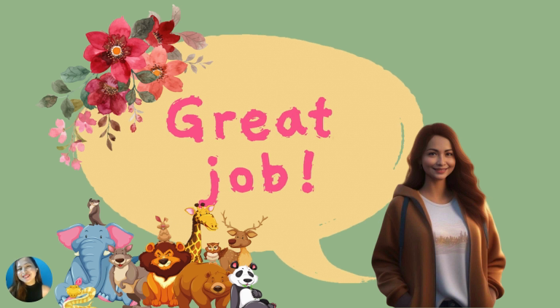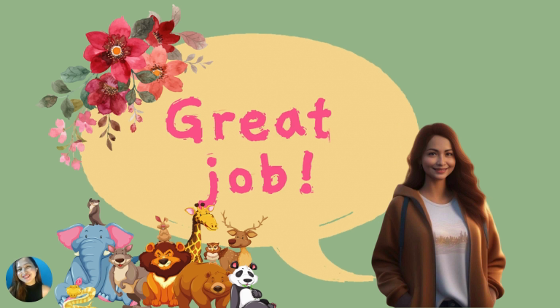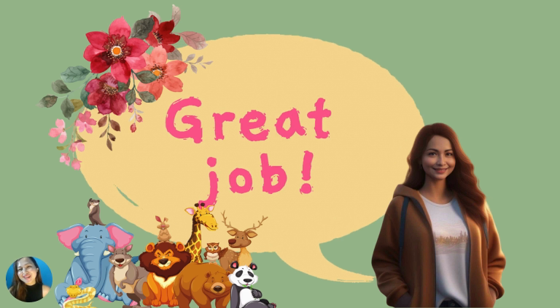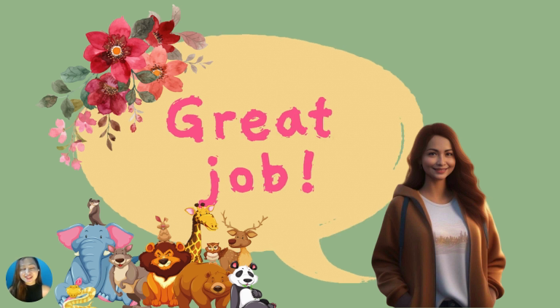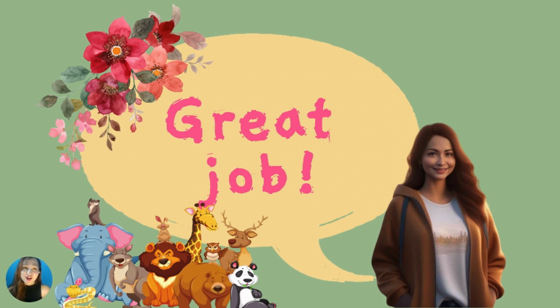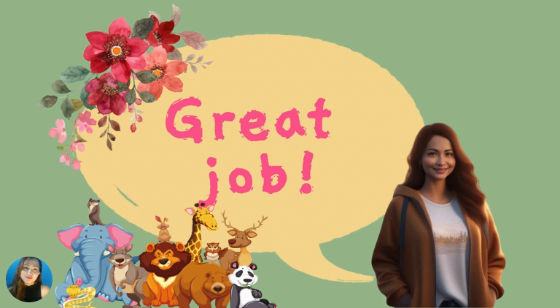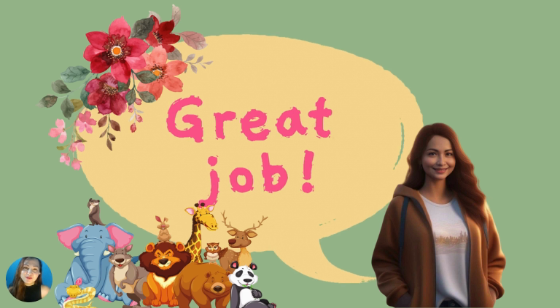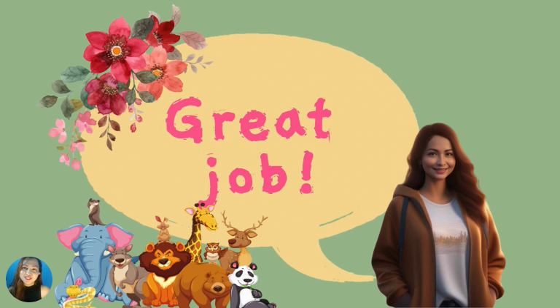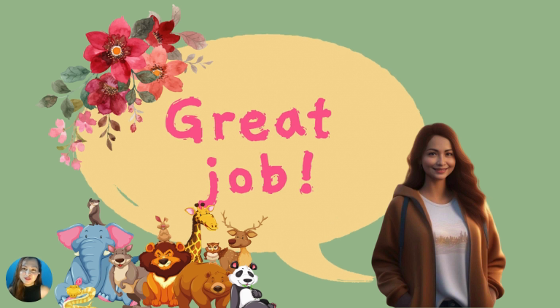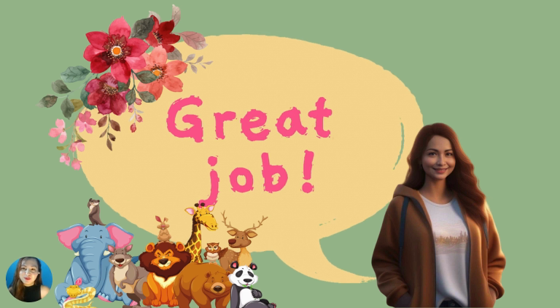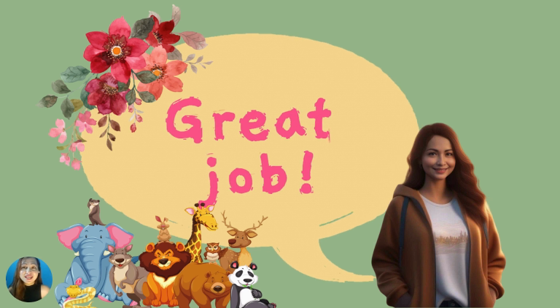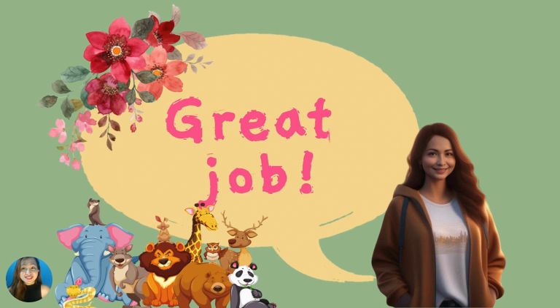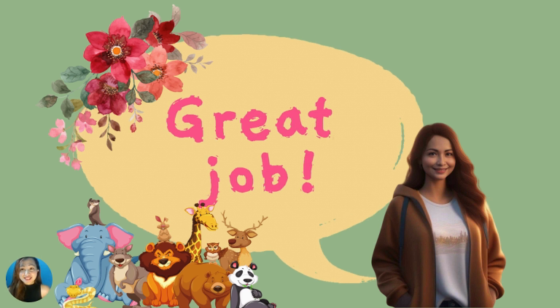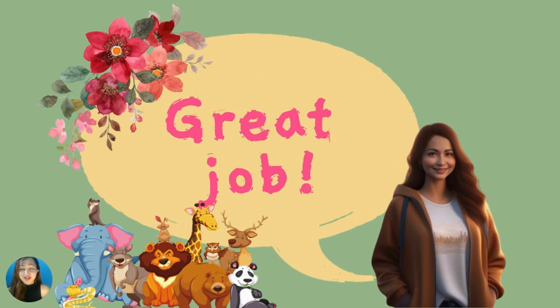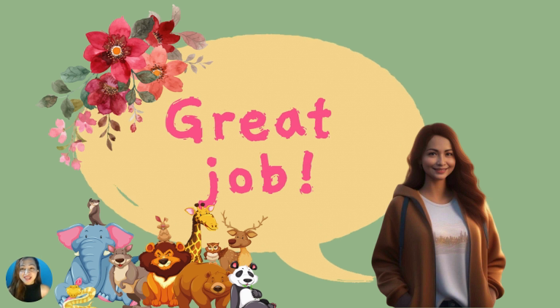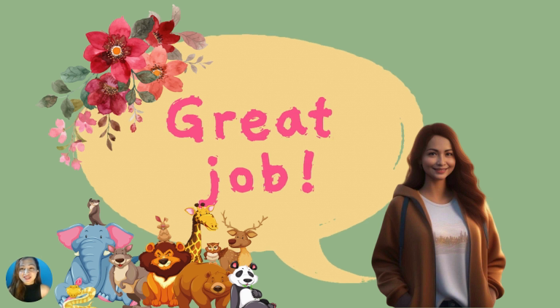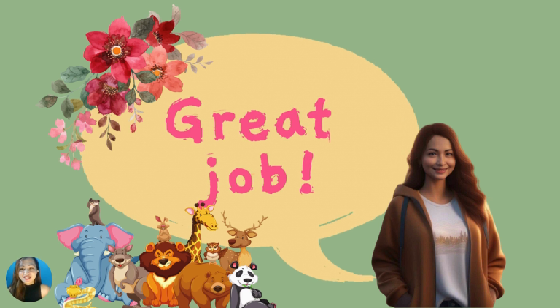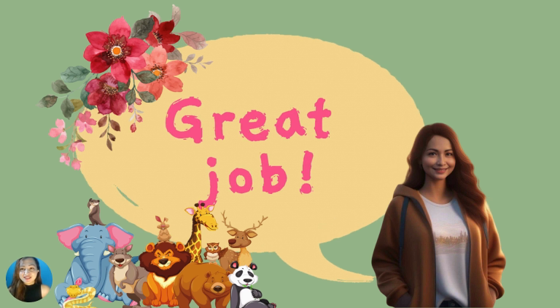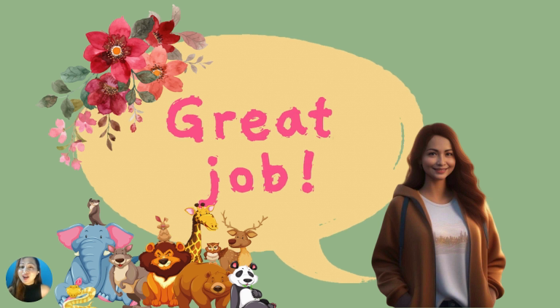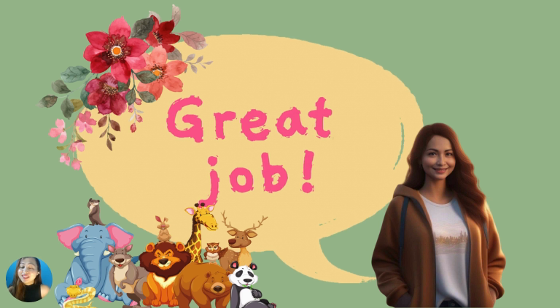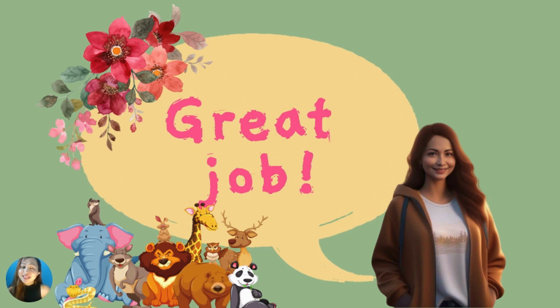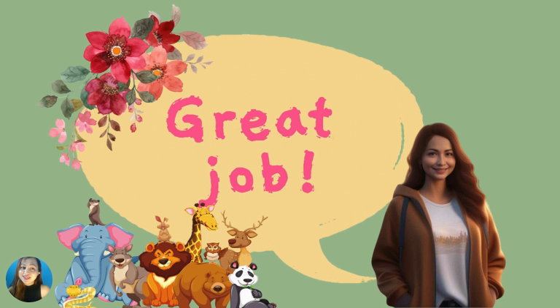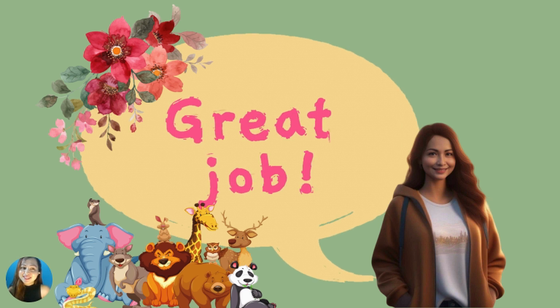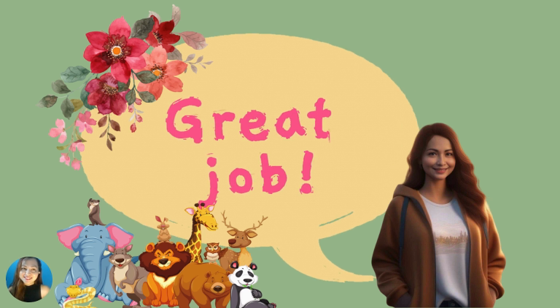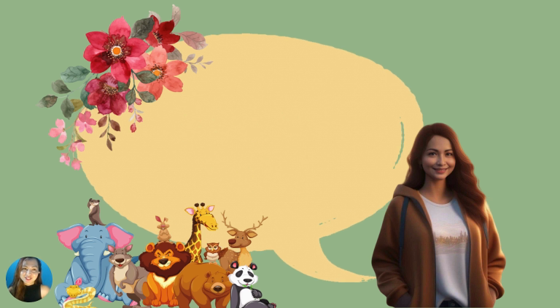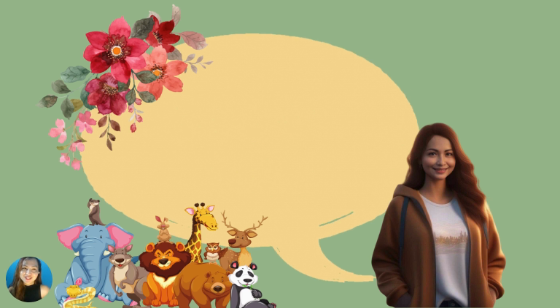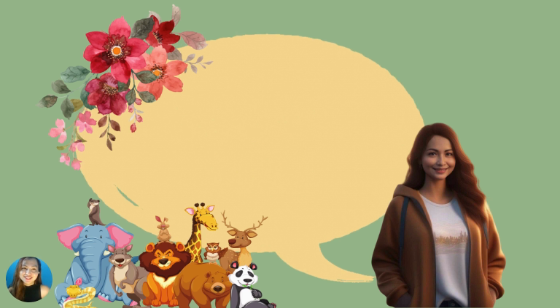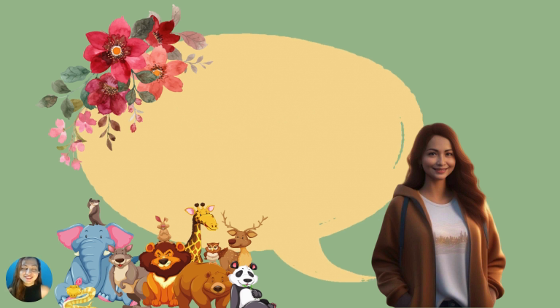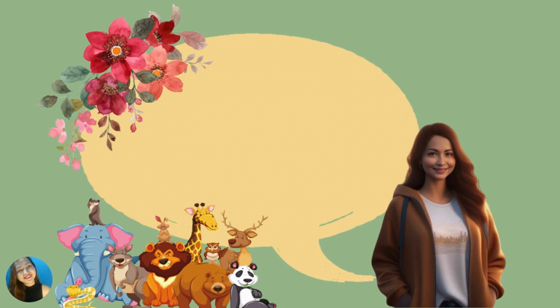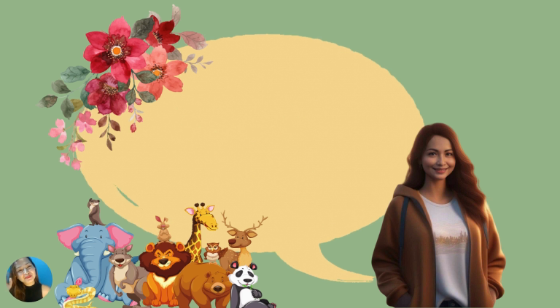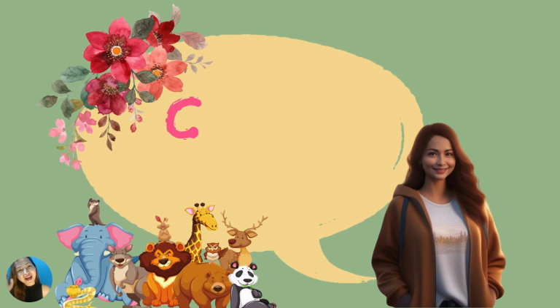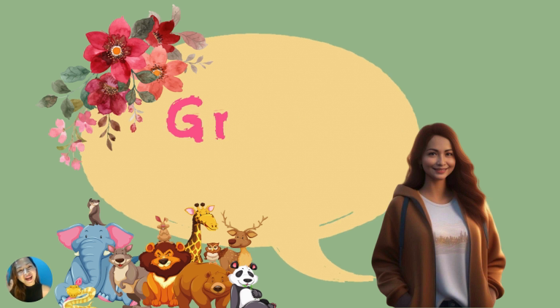Thank you! And God be with you! See you again in our next online learning session! Bye bye!